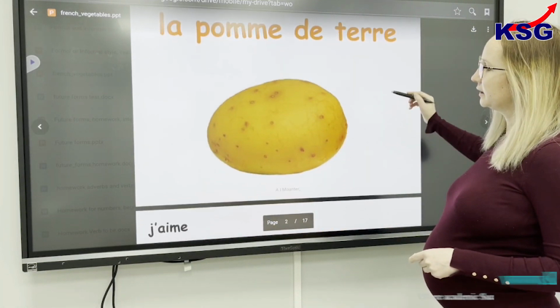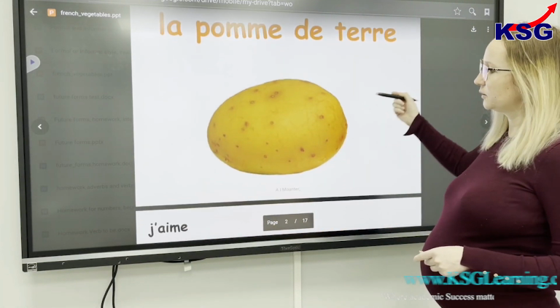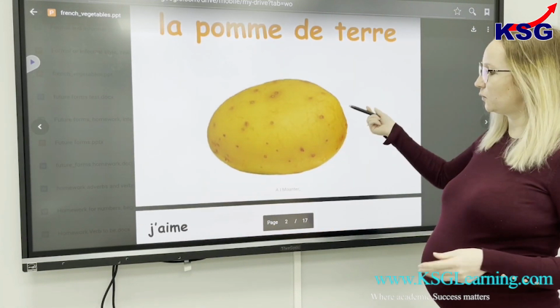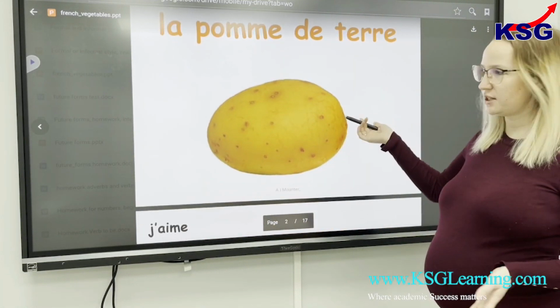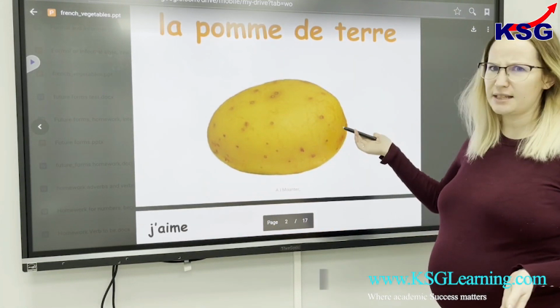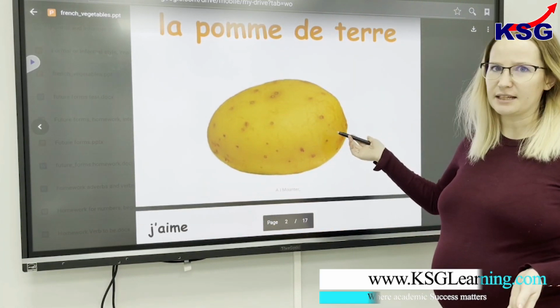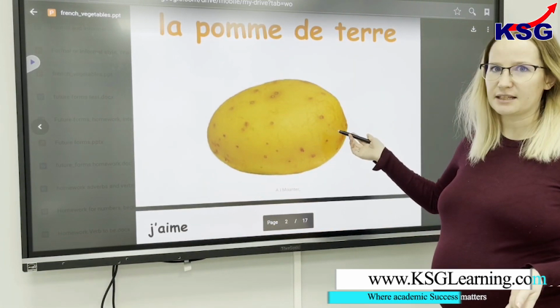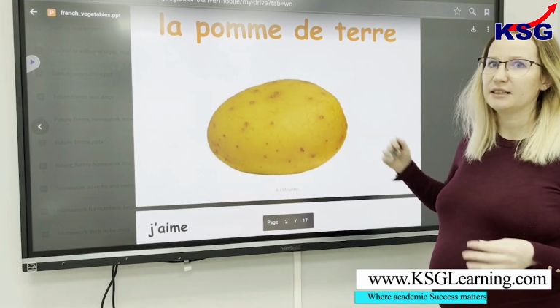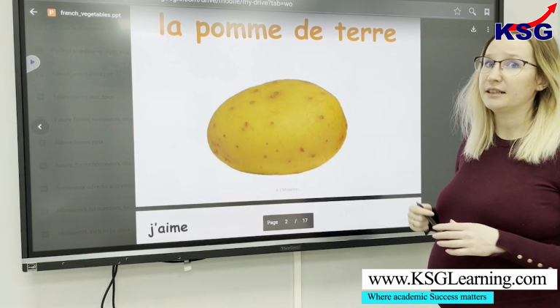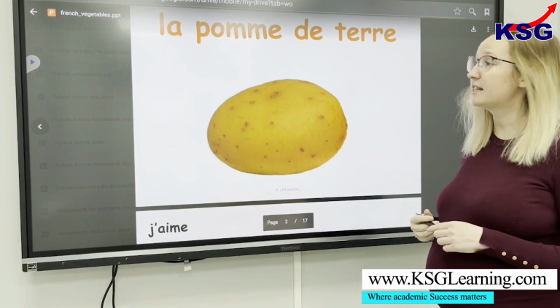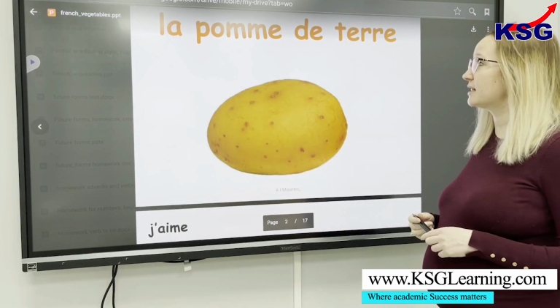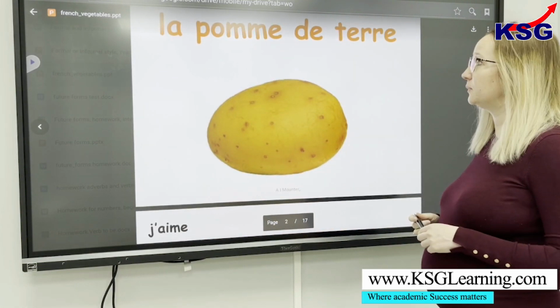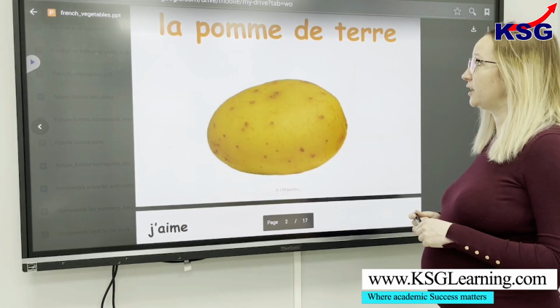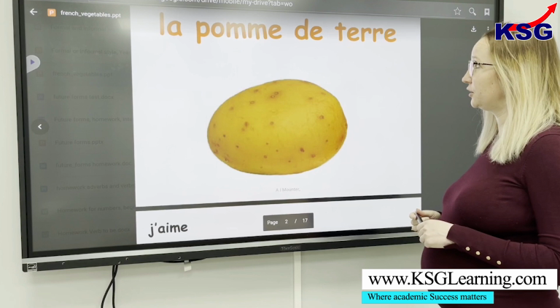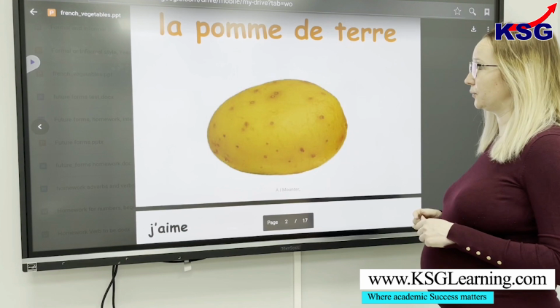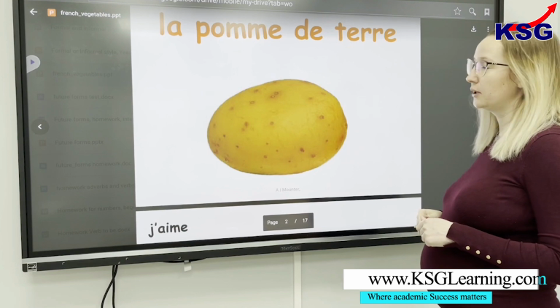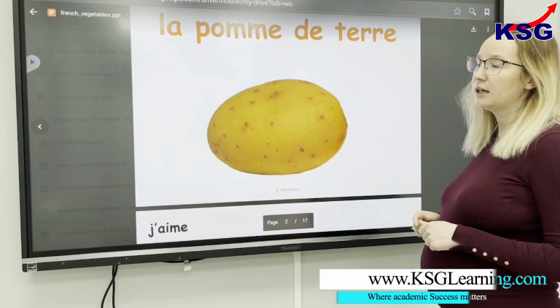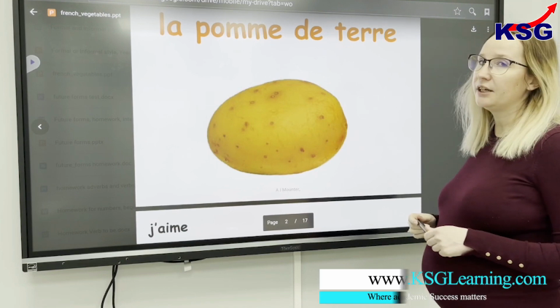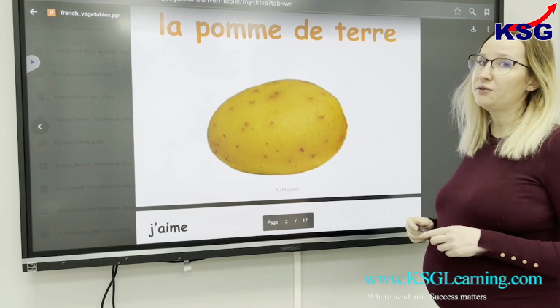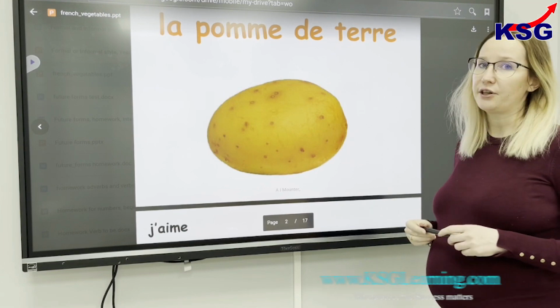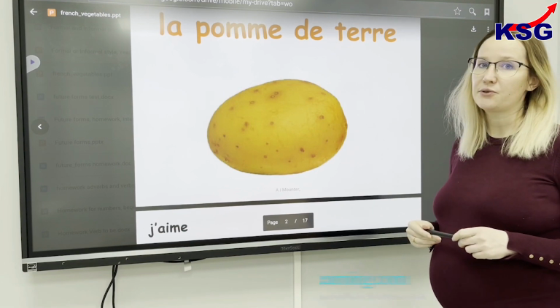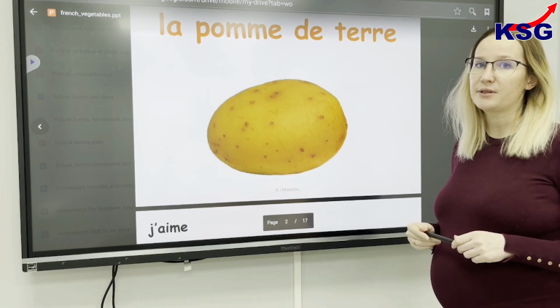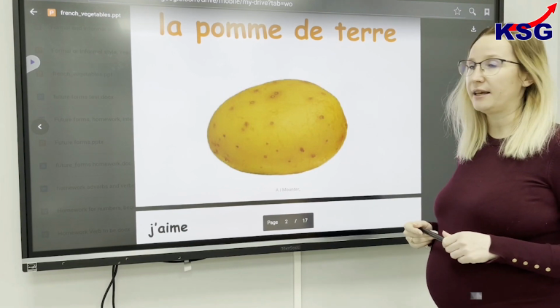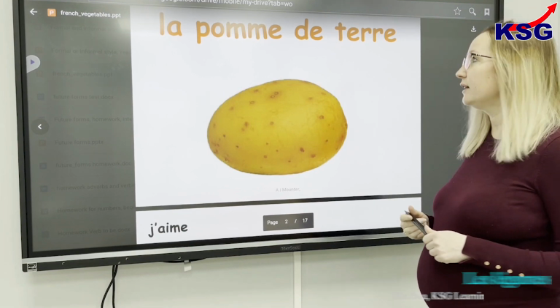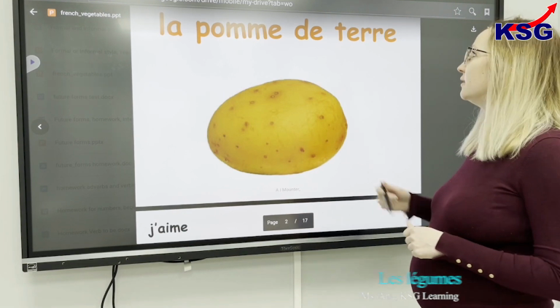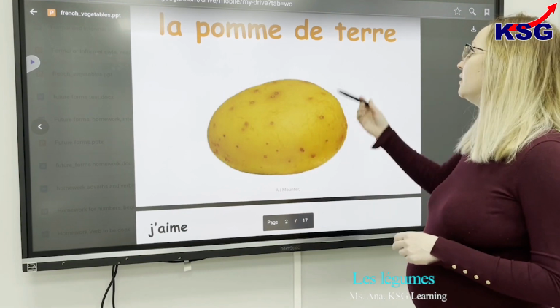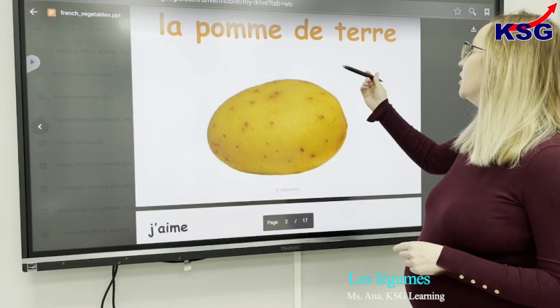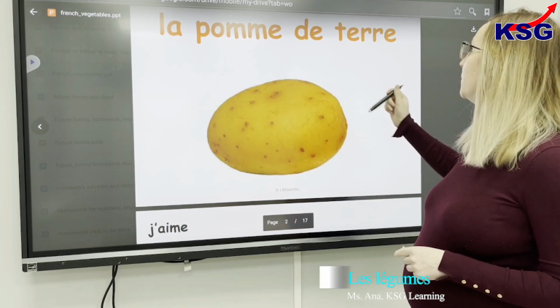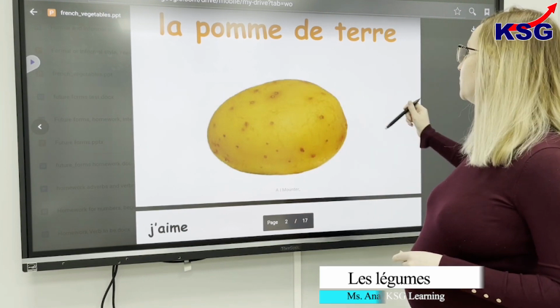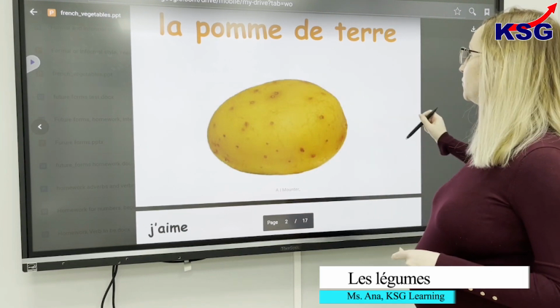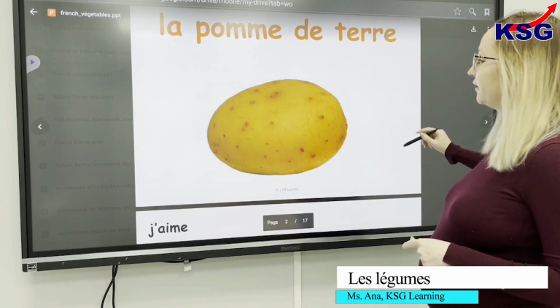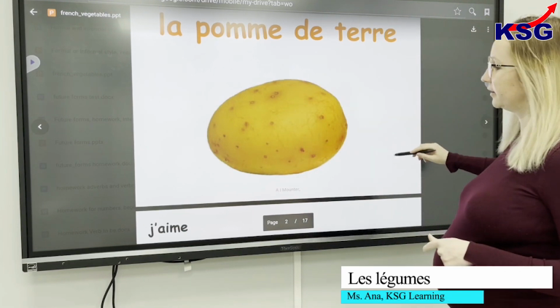What is this? This is a potato. In French we say 'la pomme de terre'.